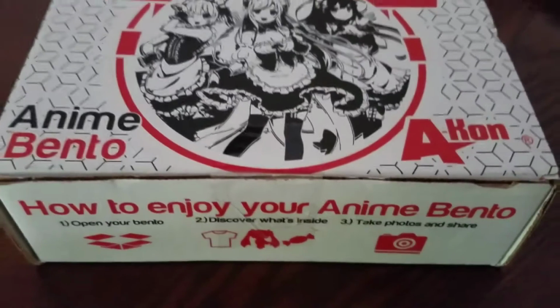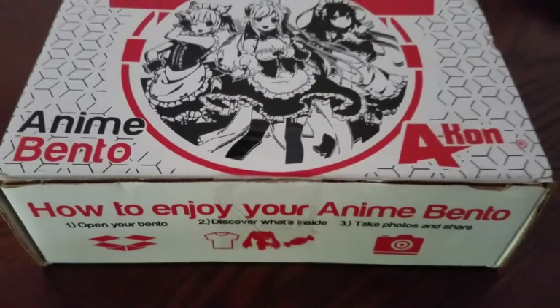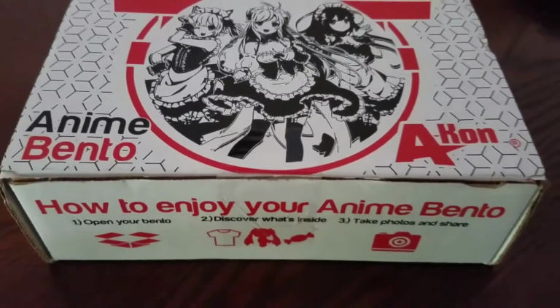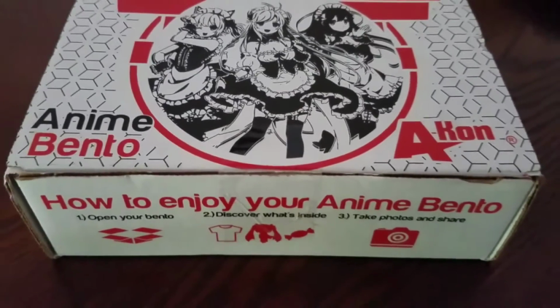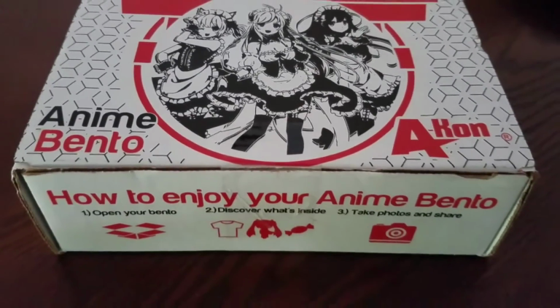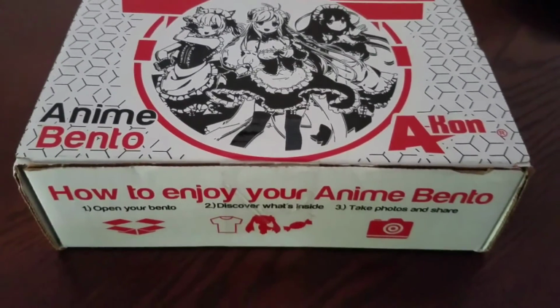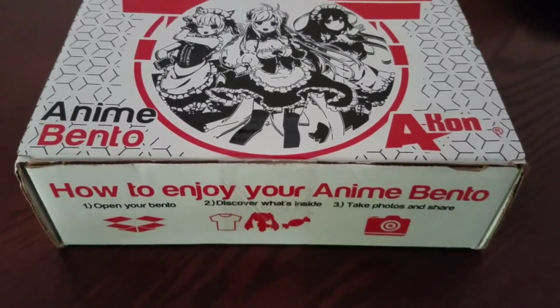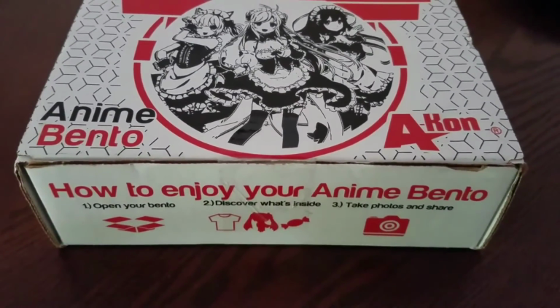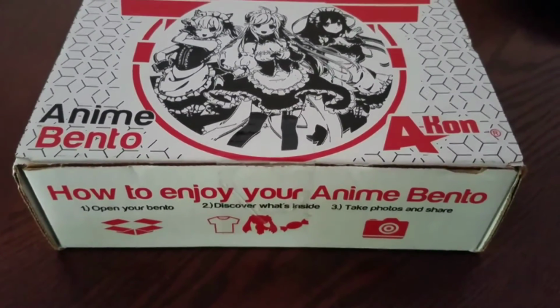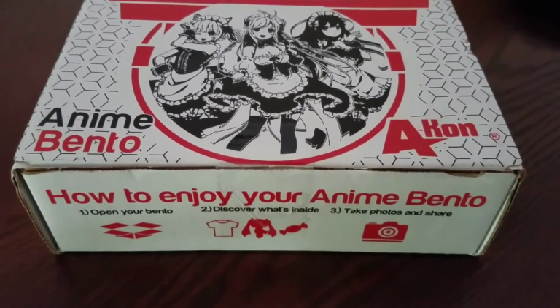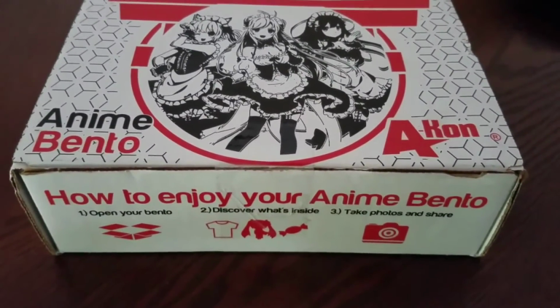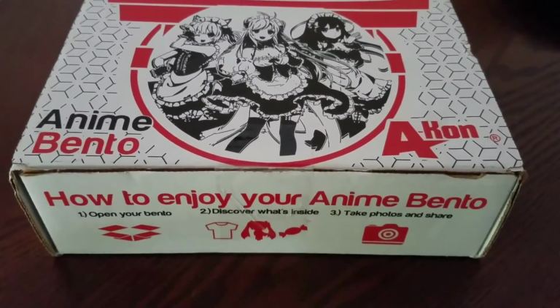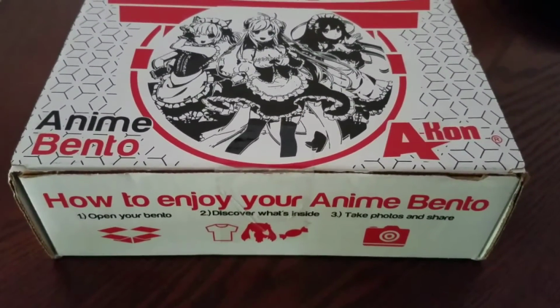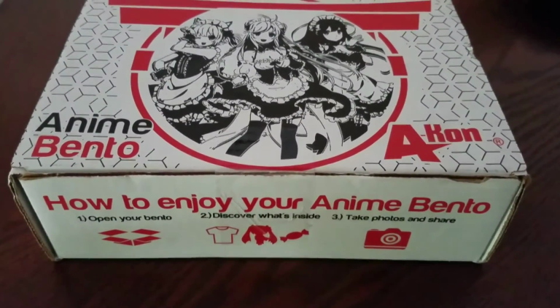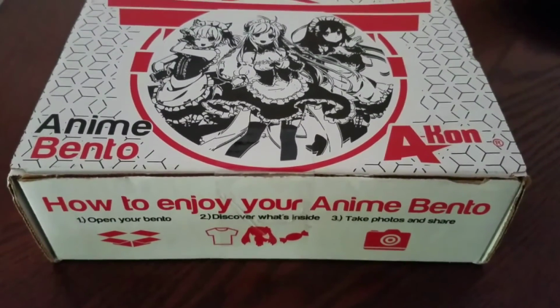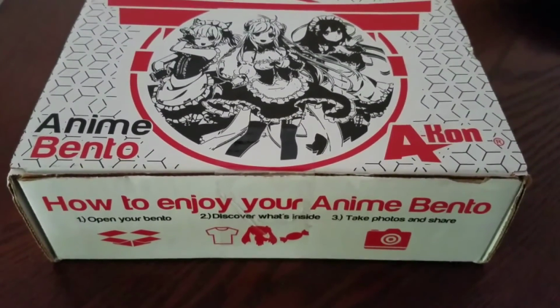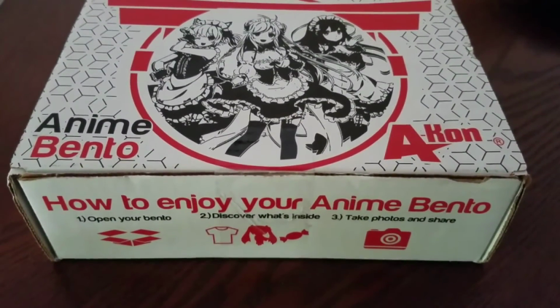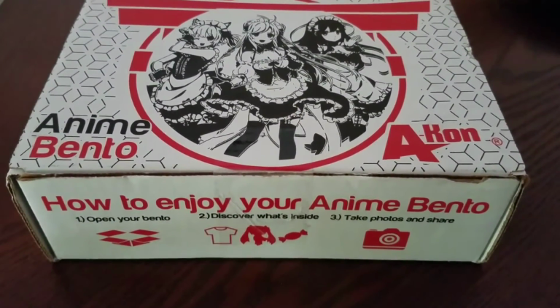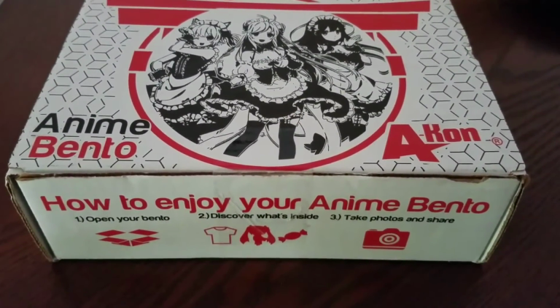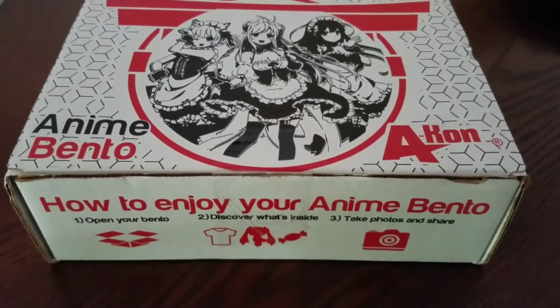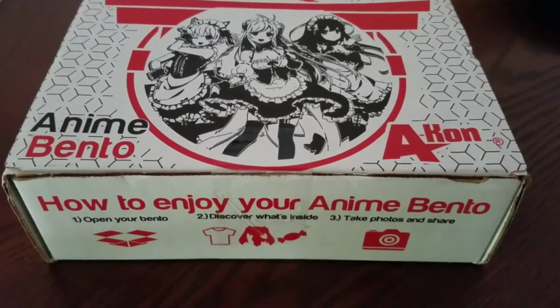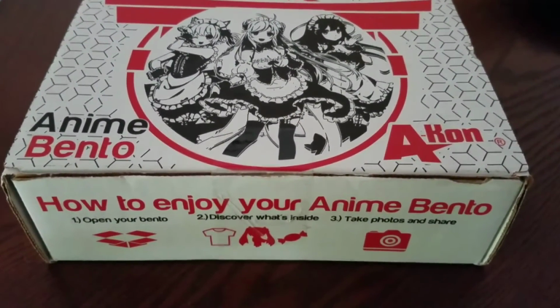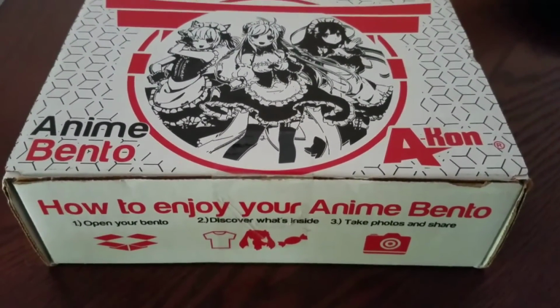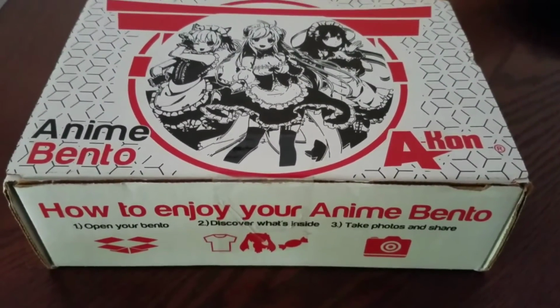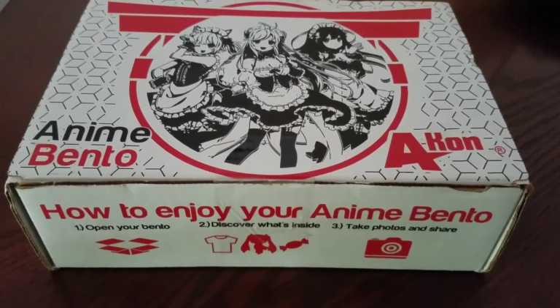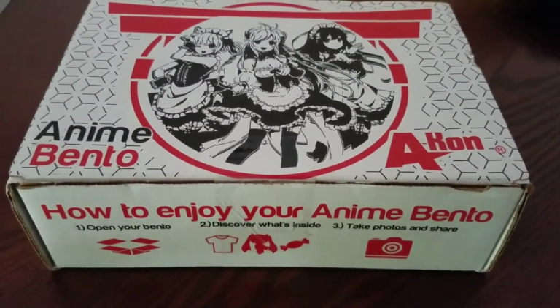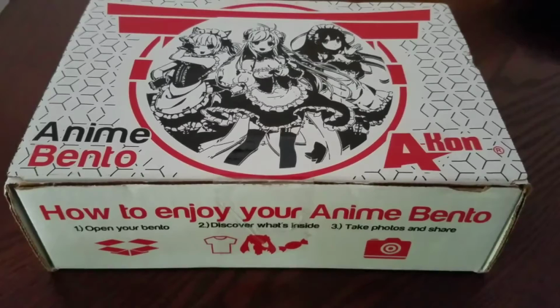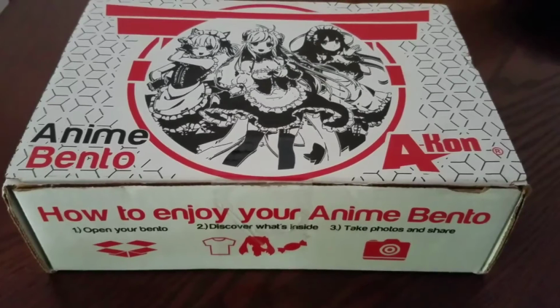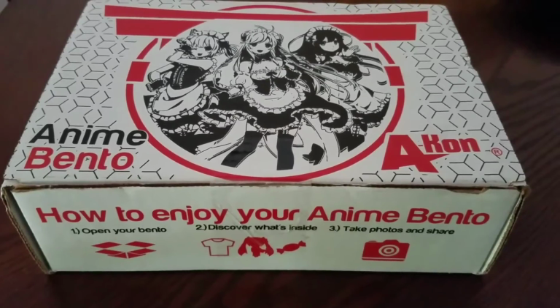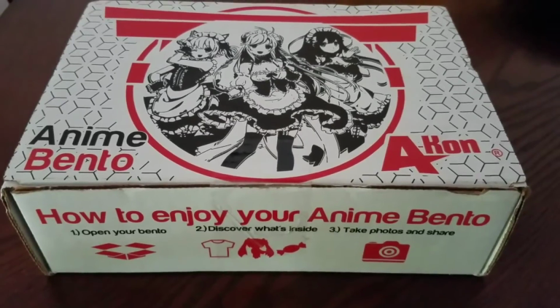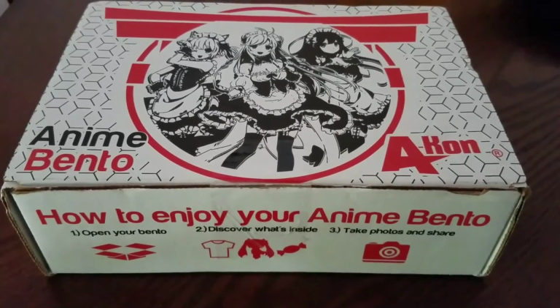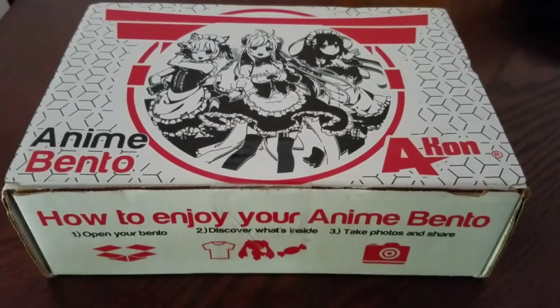Hello everyone! Today I will be unboxing anime bento.